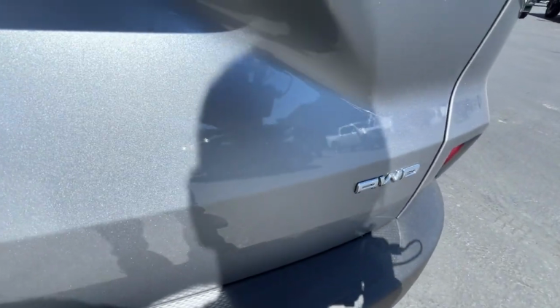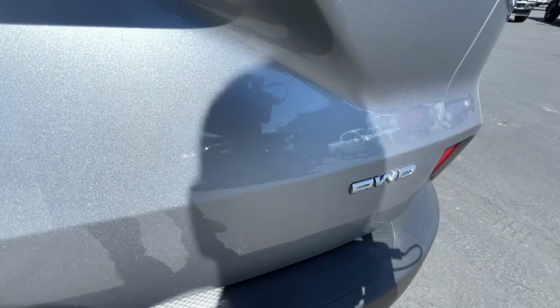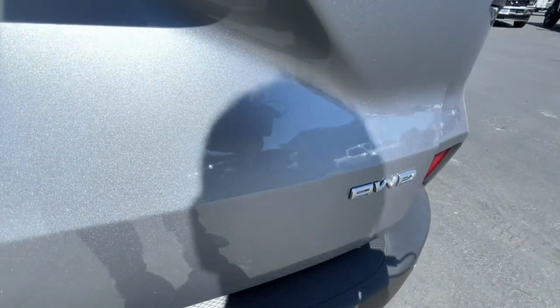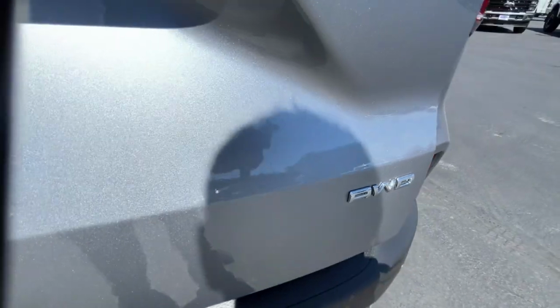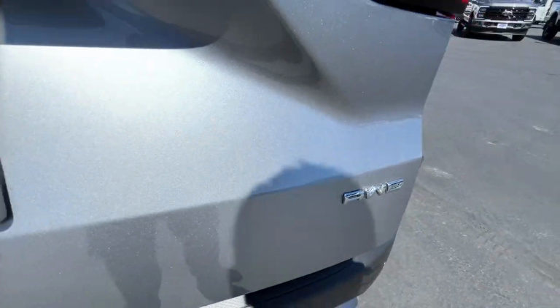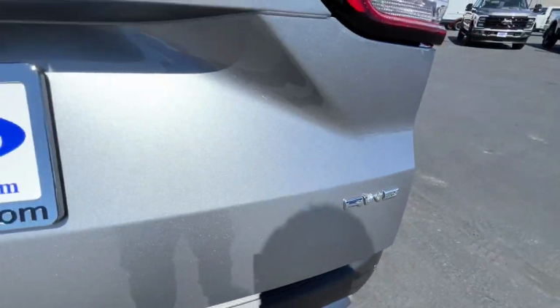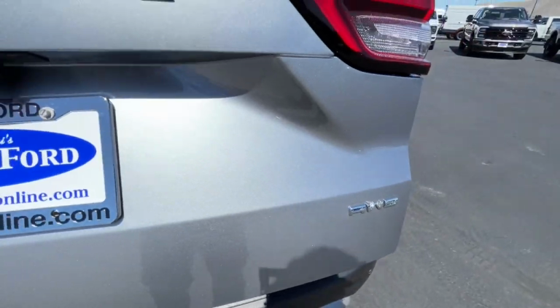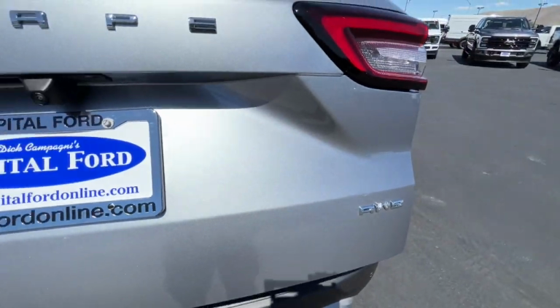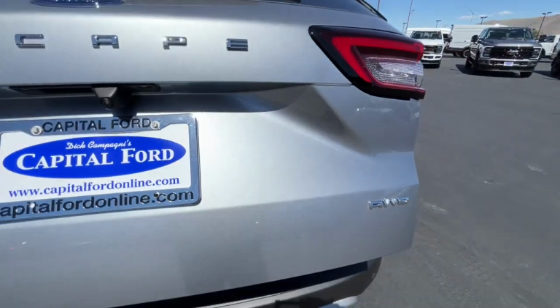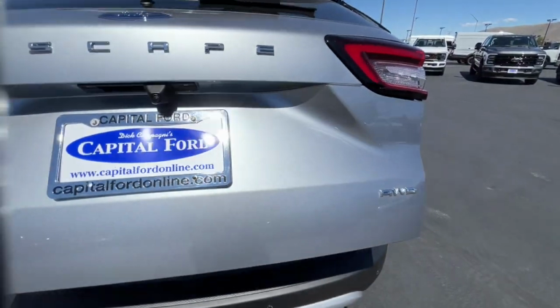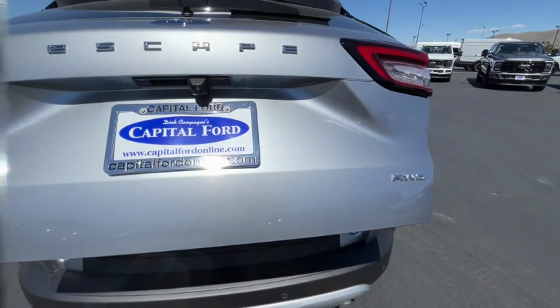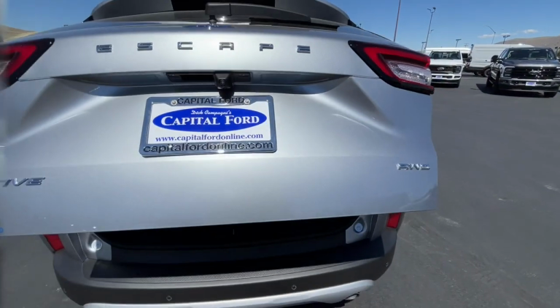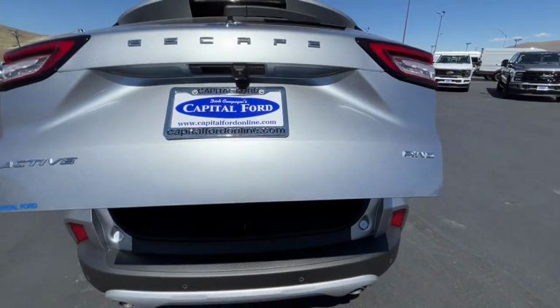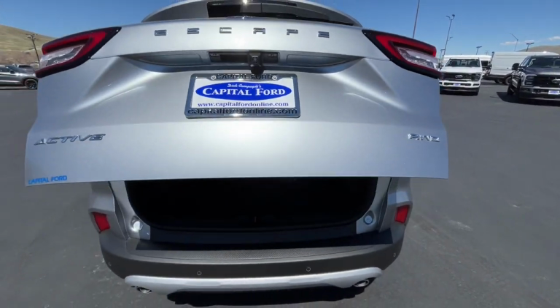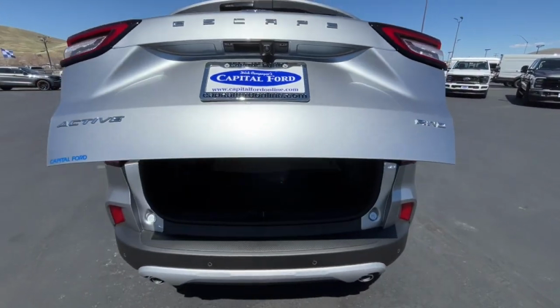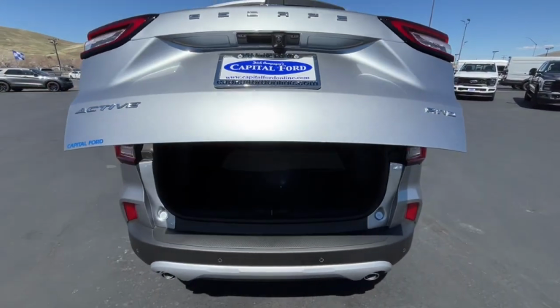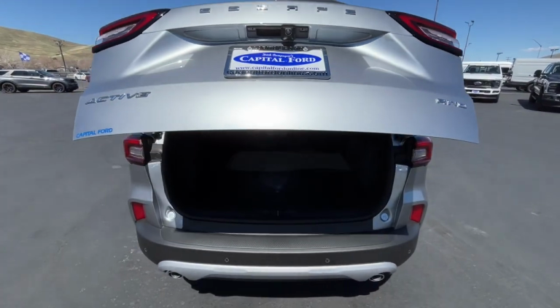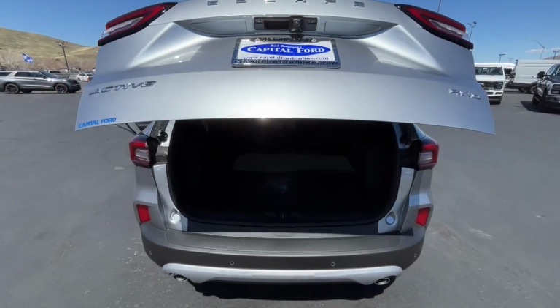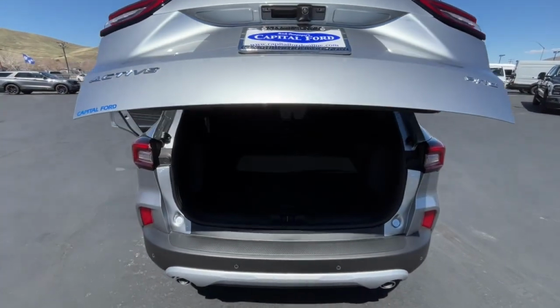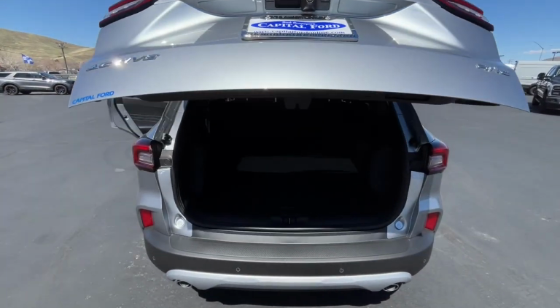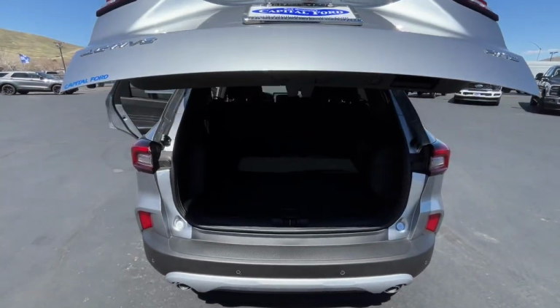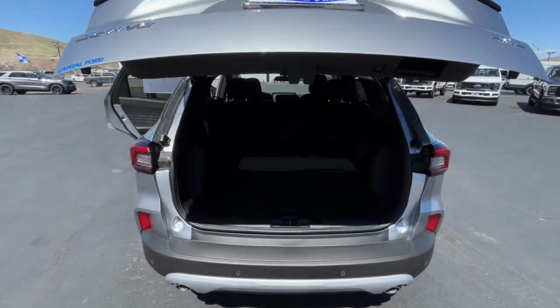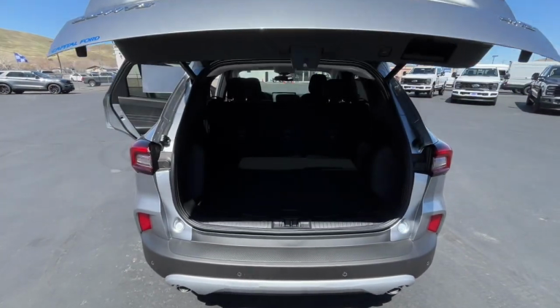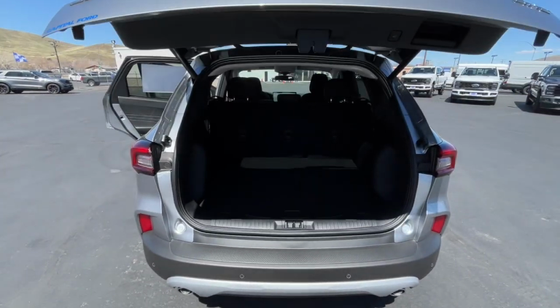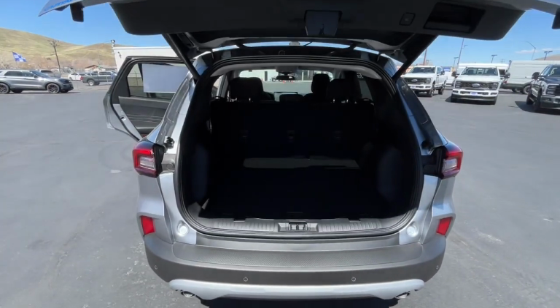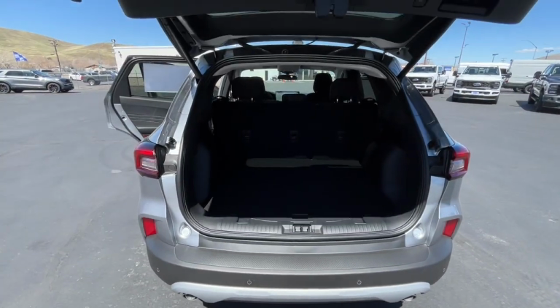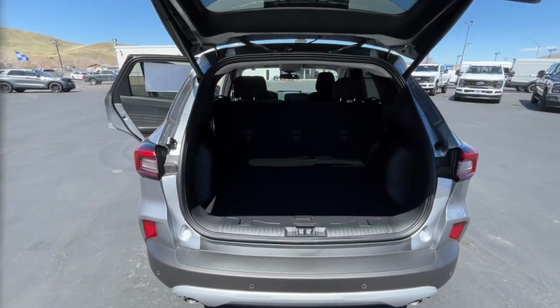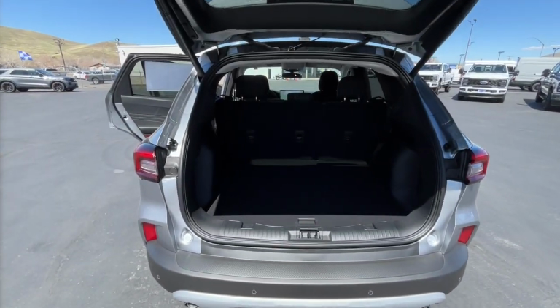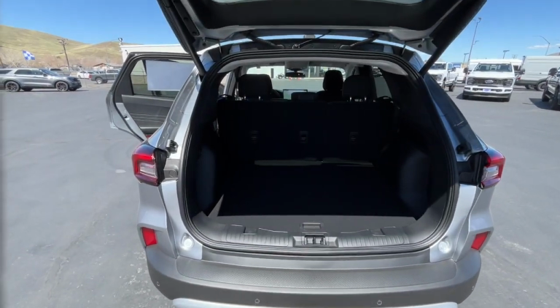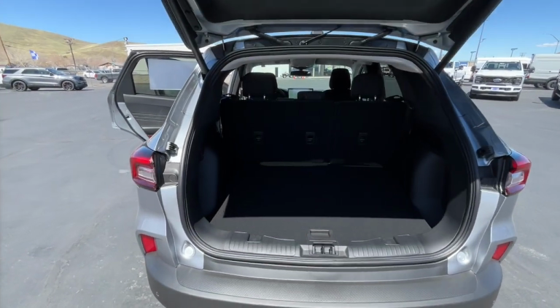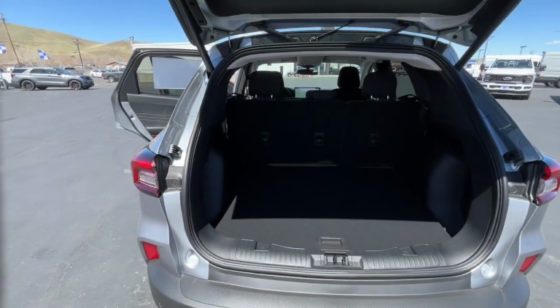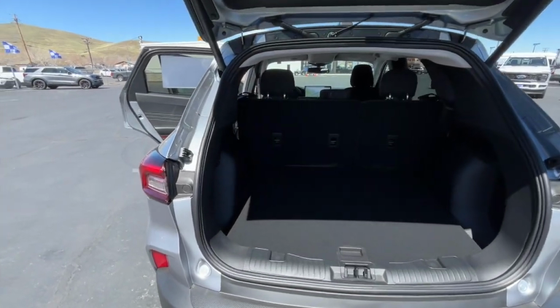You deserve to de-stress. Get into this capable, comfortable Escape and exhale.